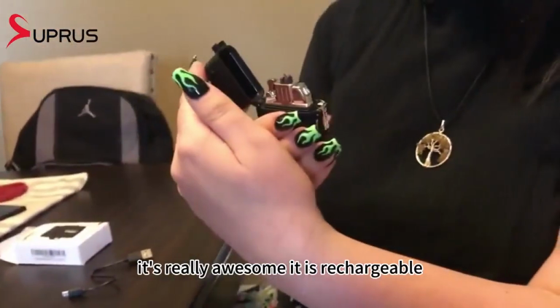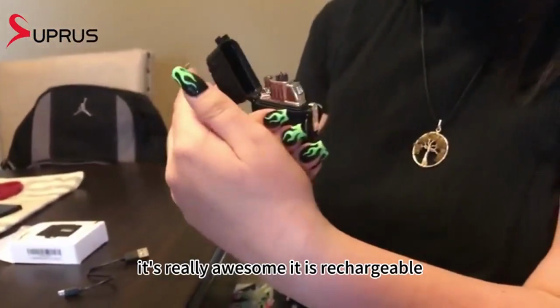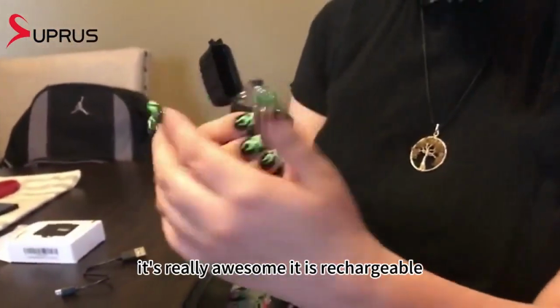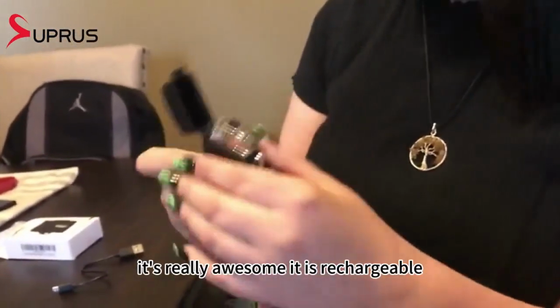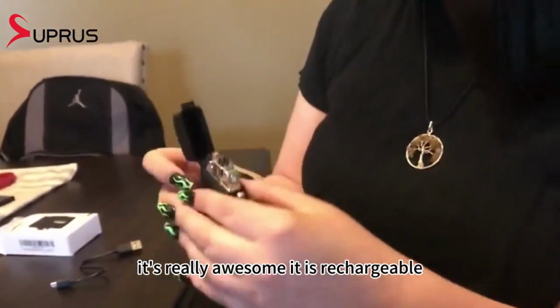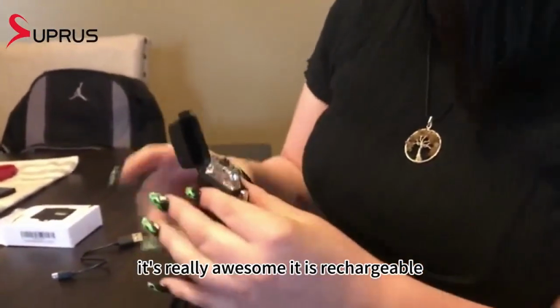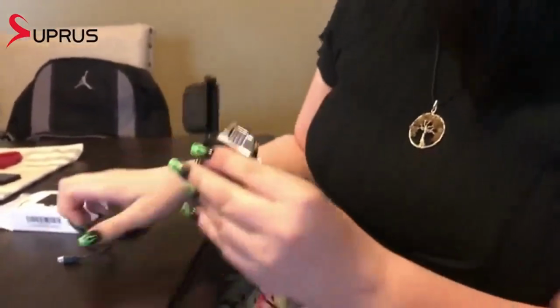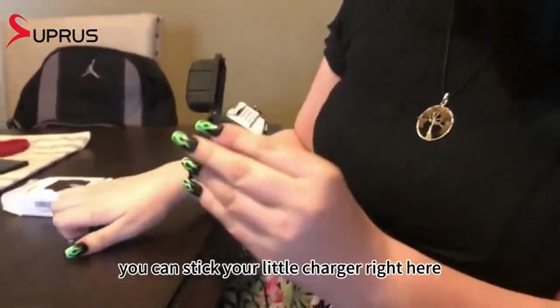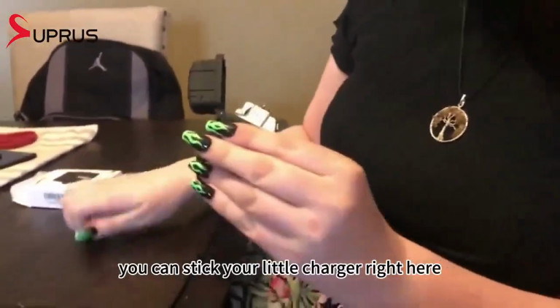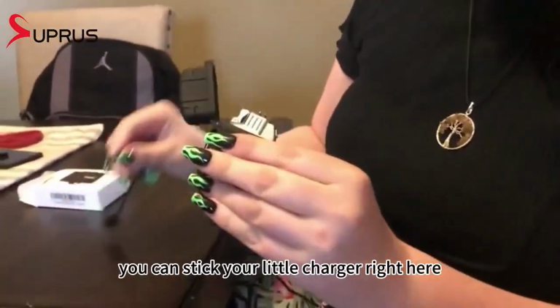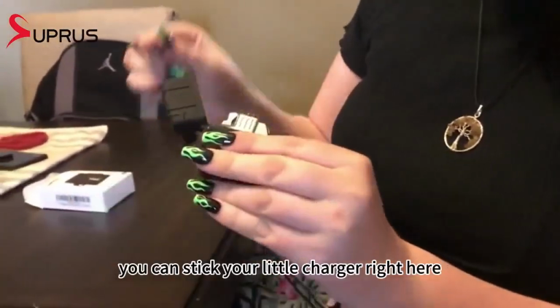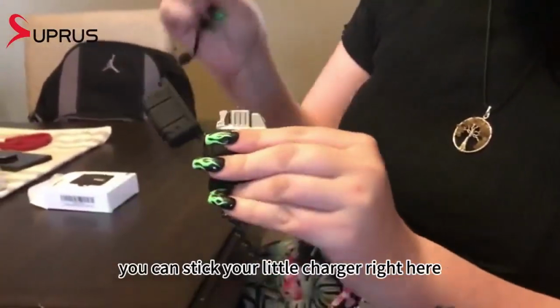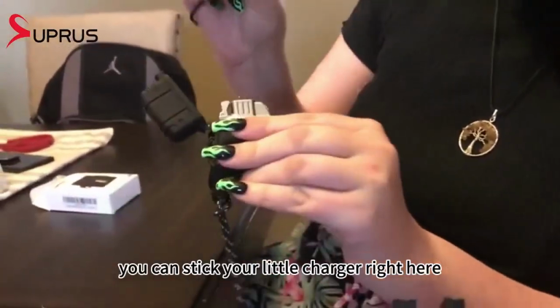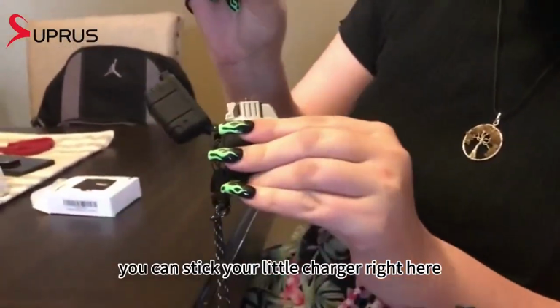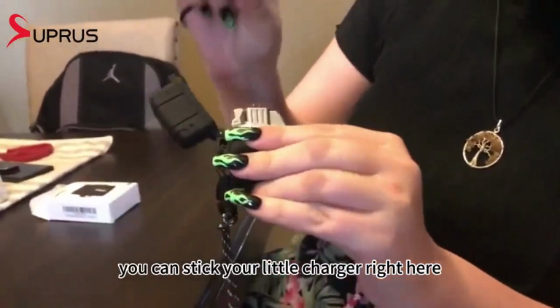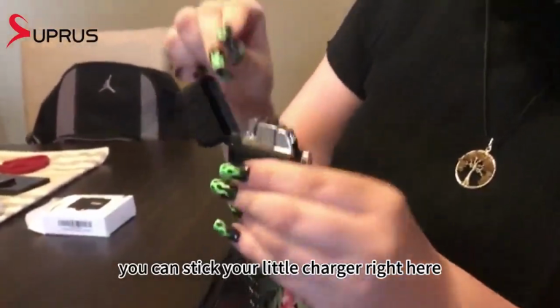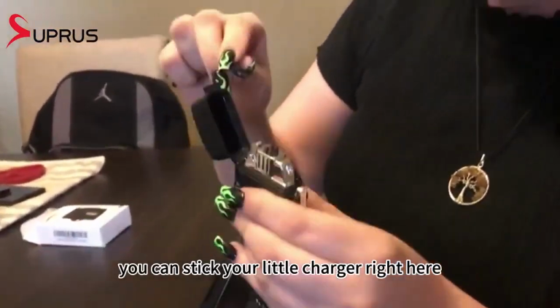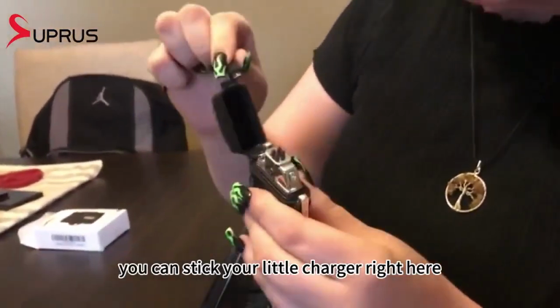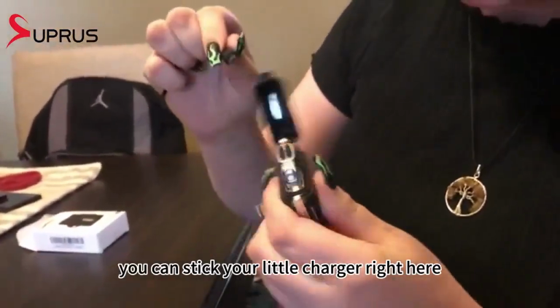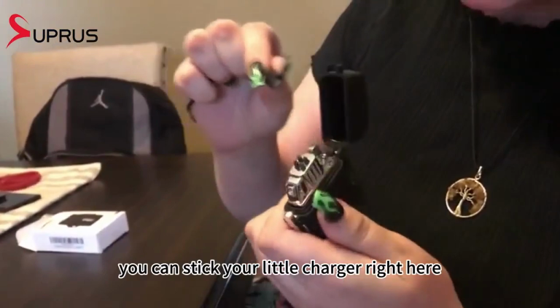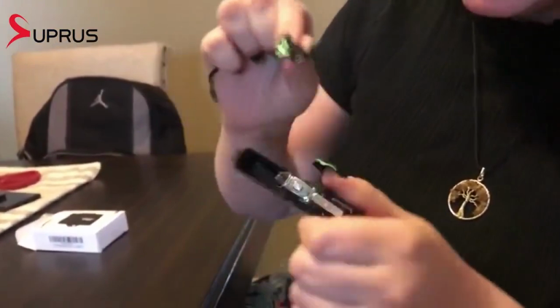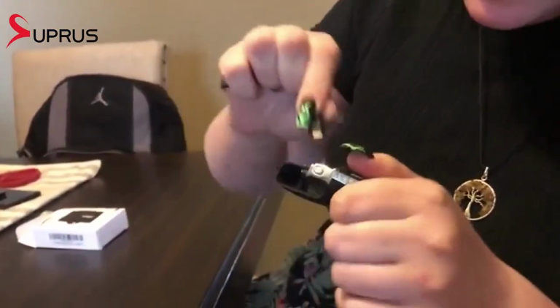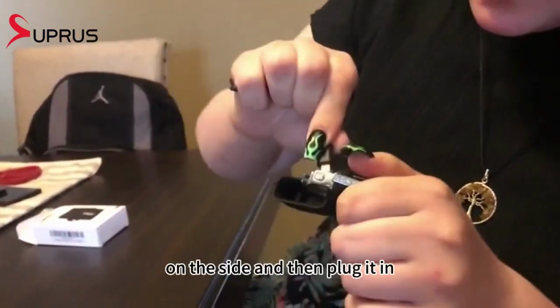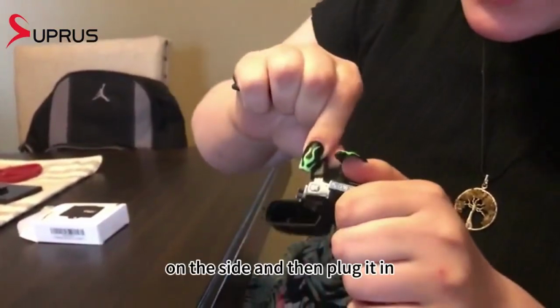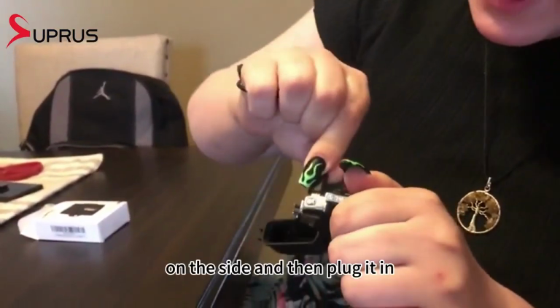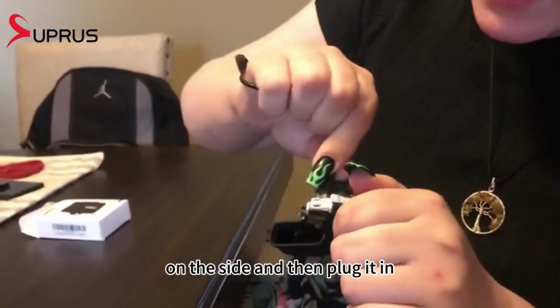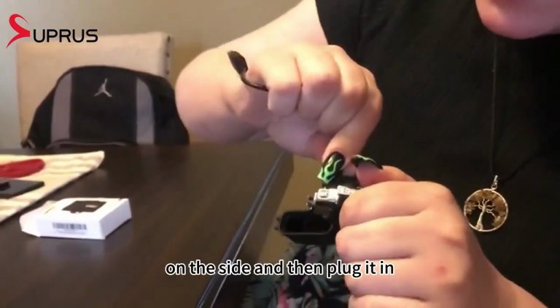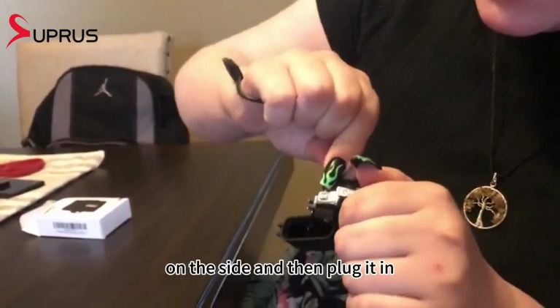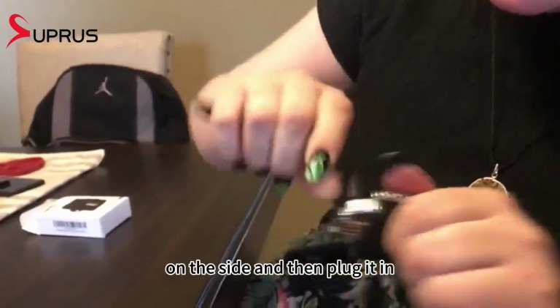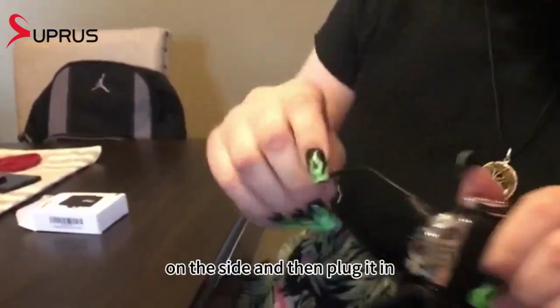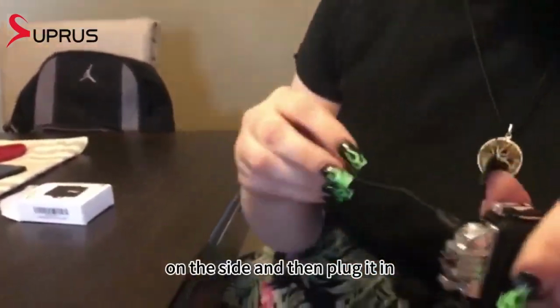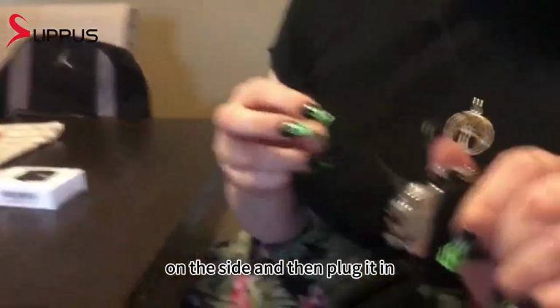It is rechargeable. You can stick your charger right here on the side and then plug it in.